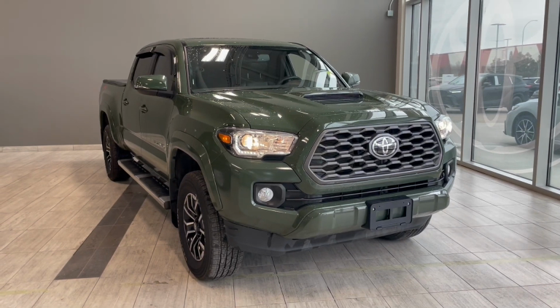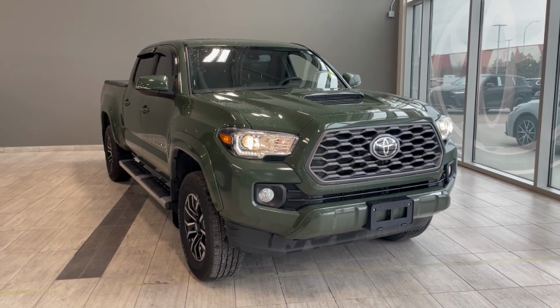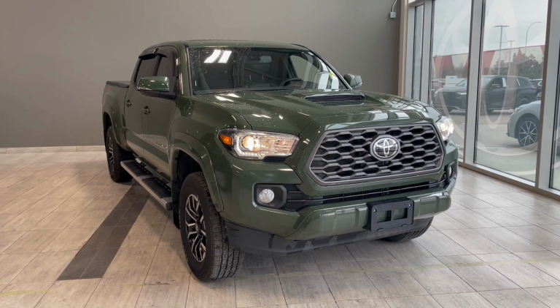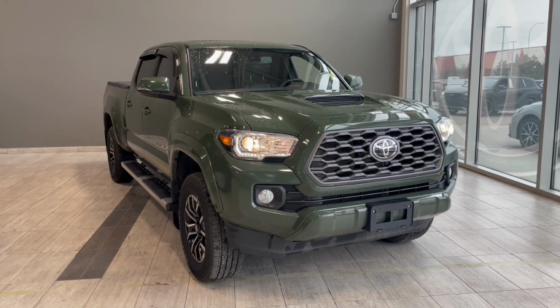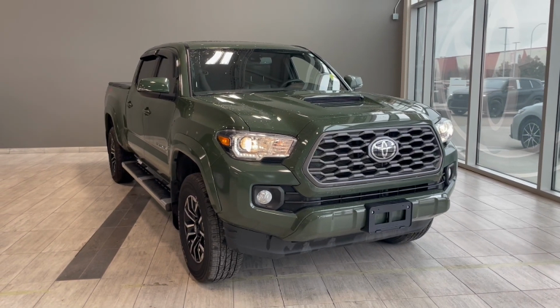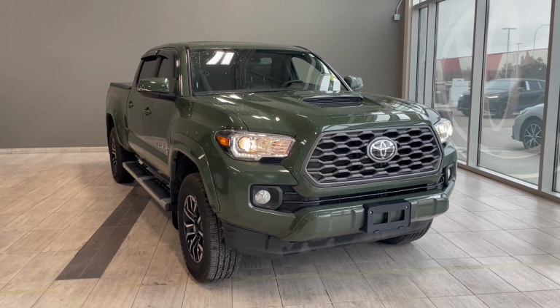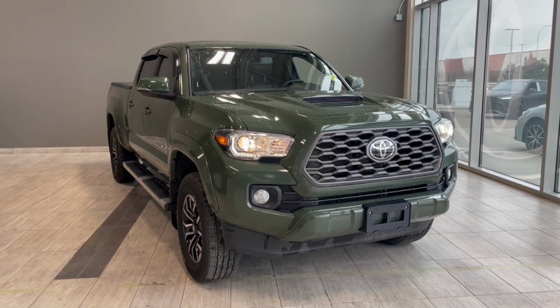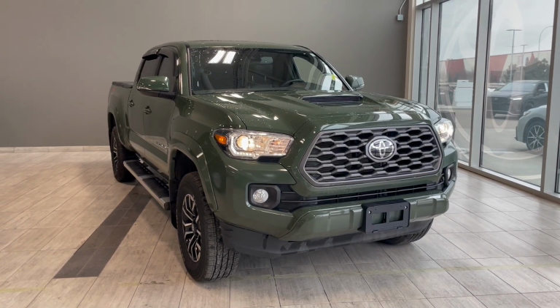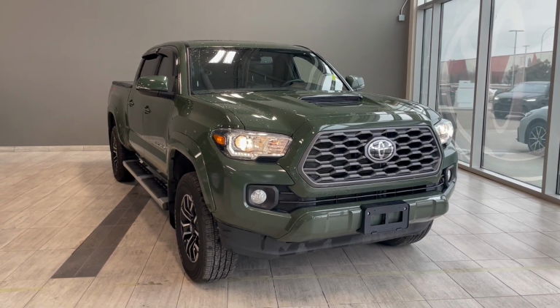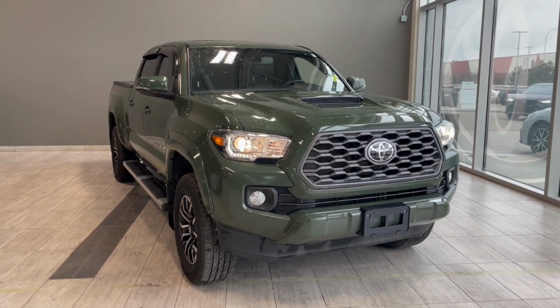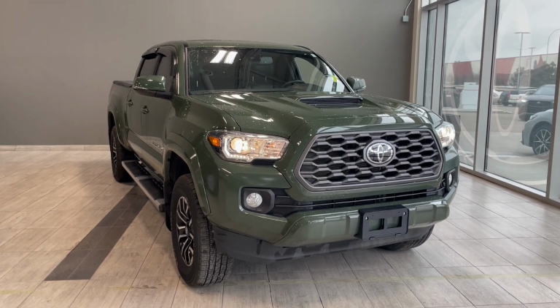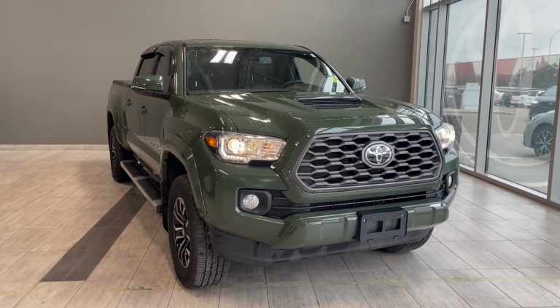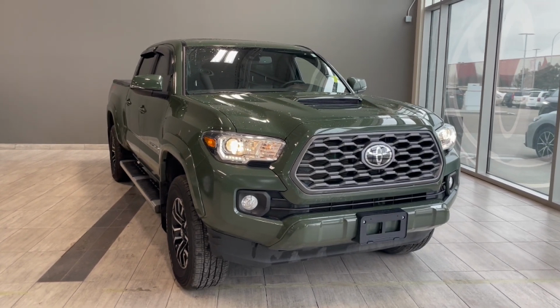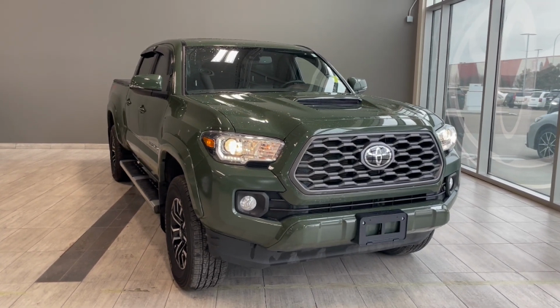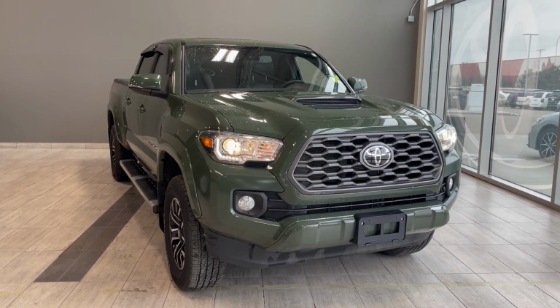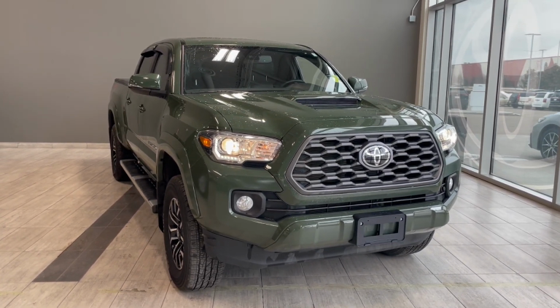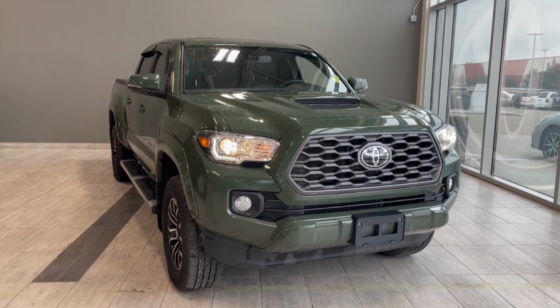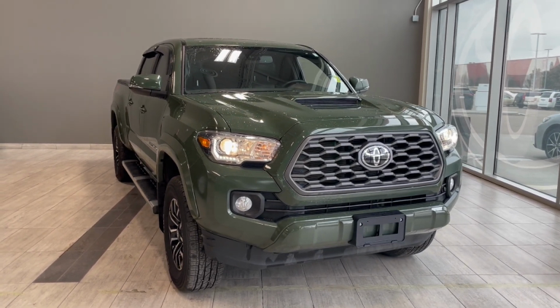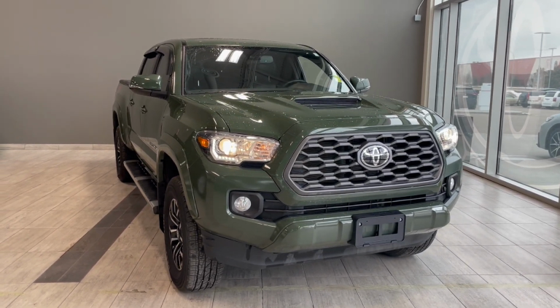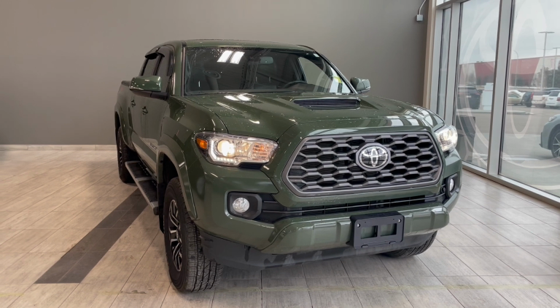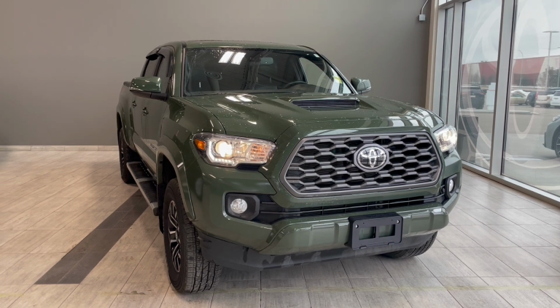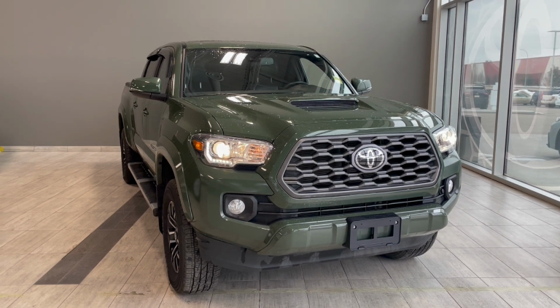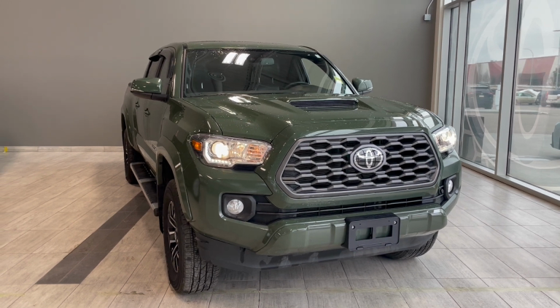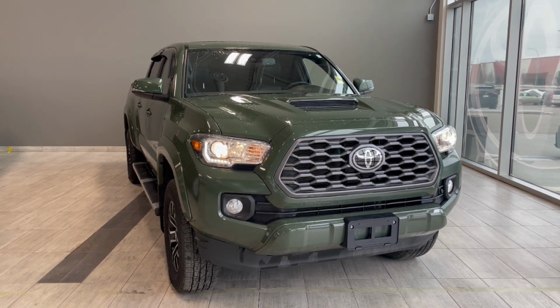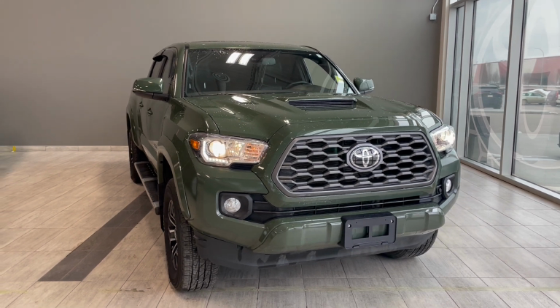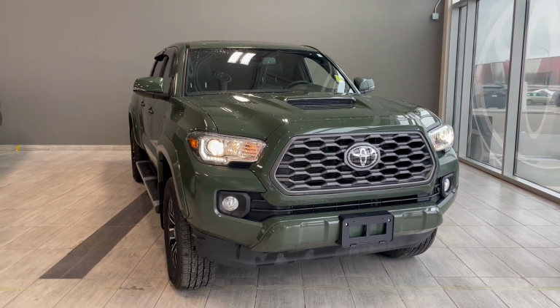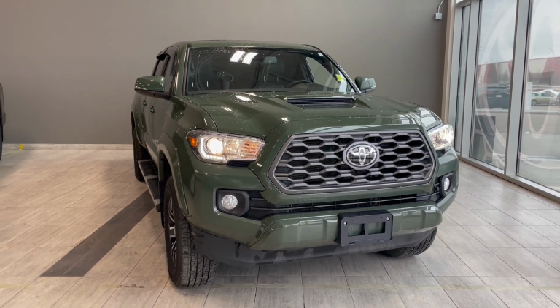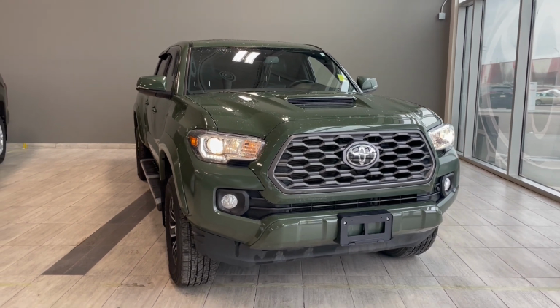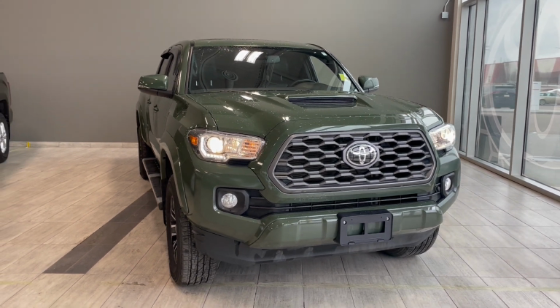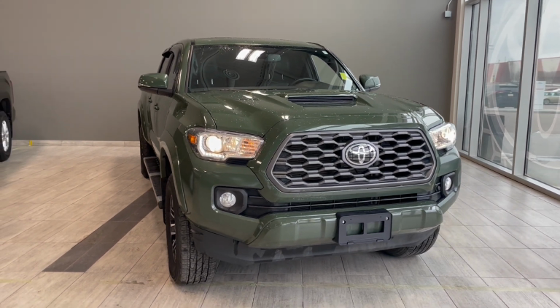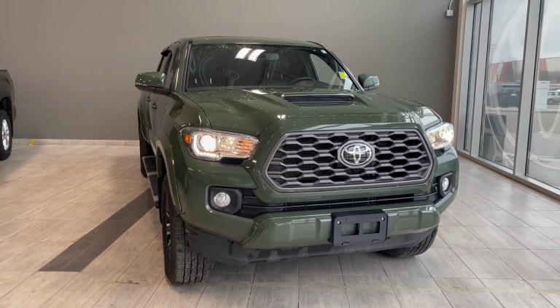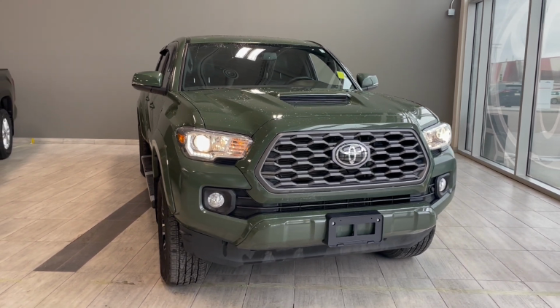Welcome back to another video walk around. Today we have a 2022 Toyota Tacoma TRD Sport in the color green.